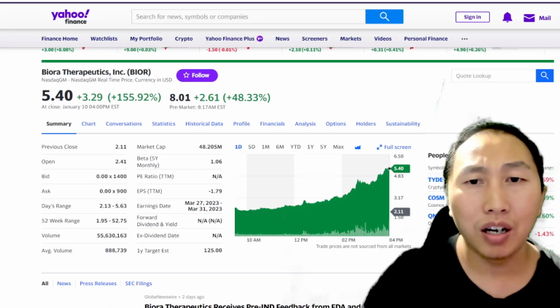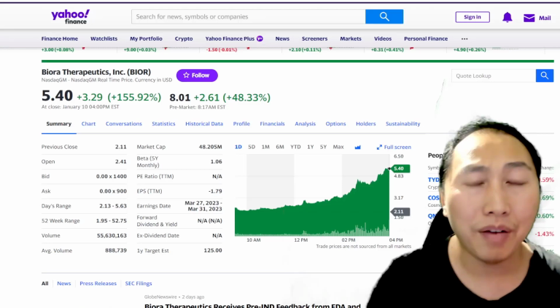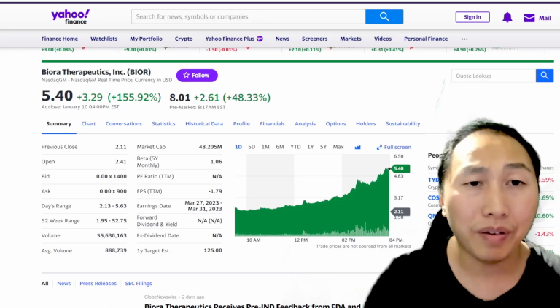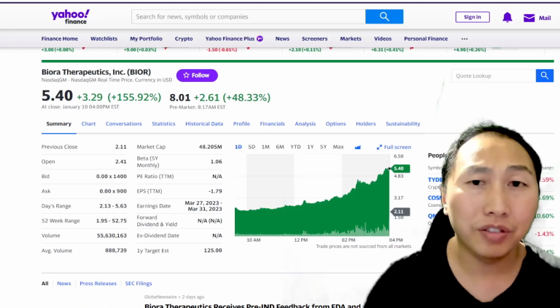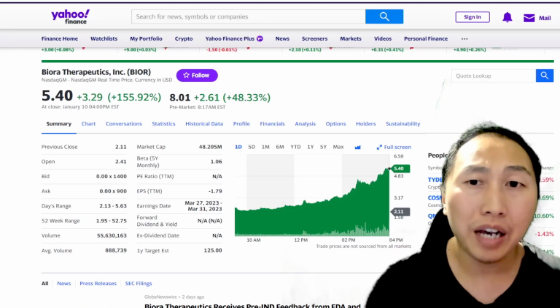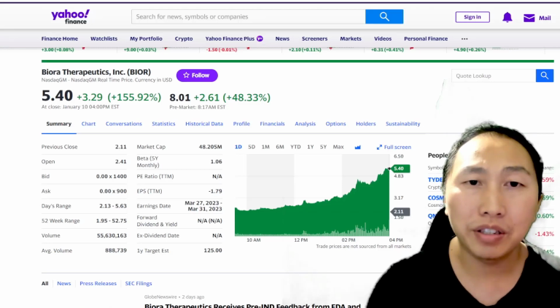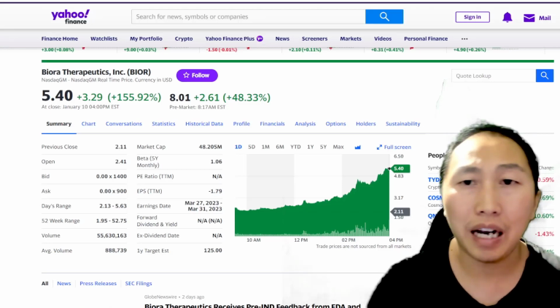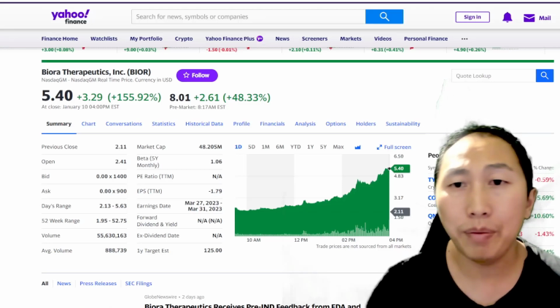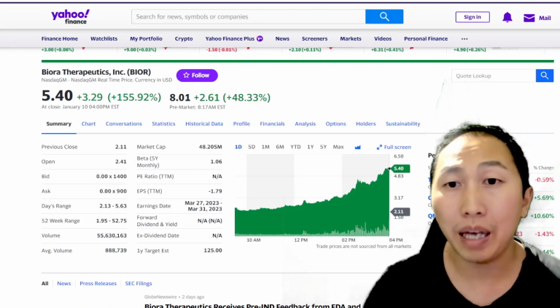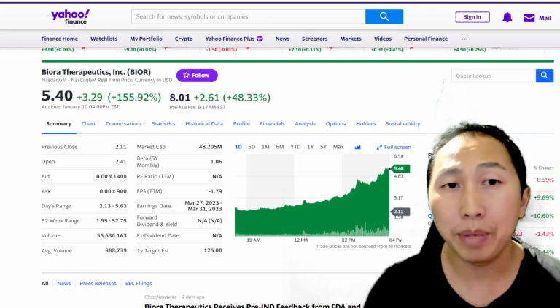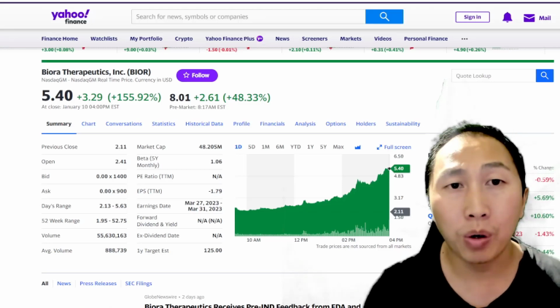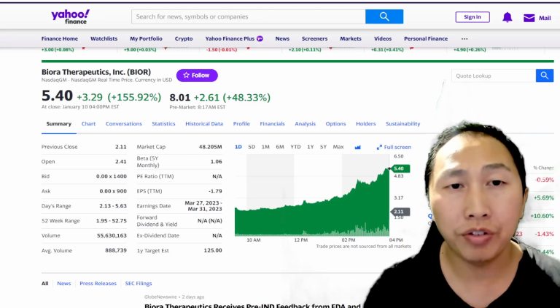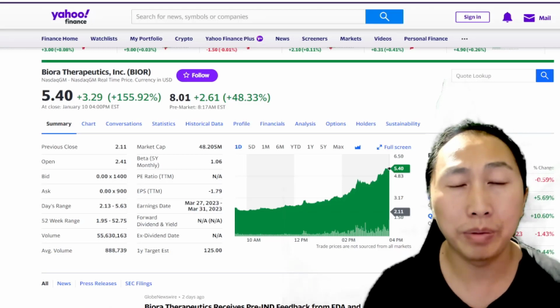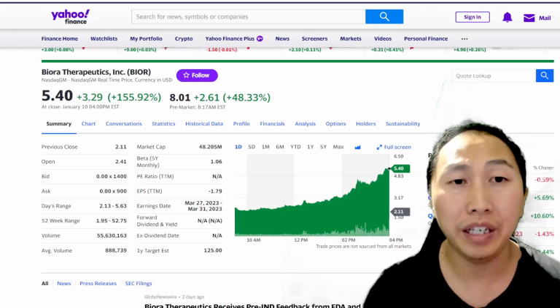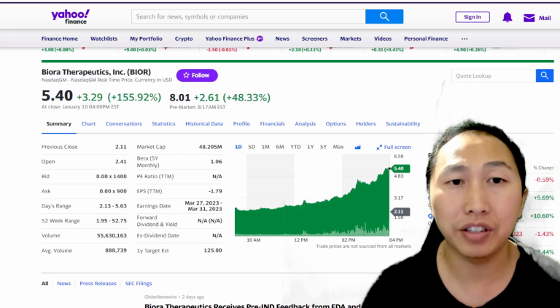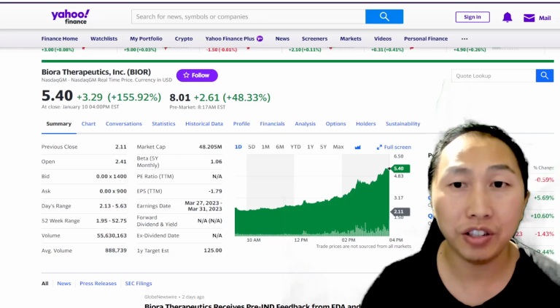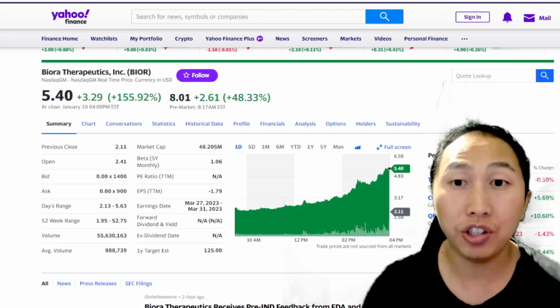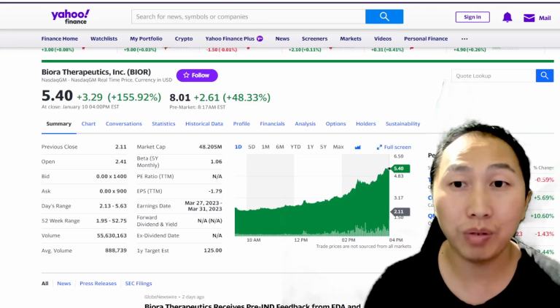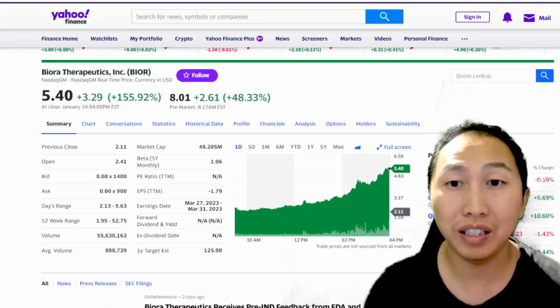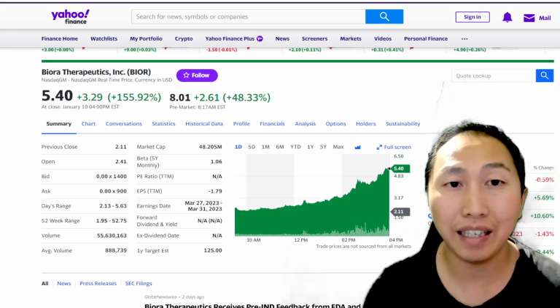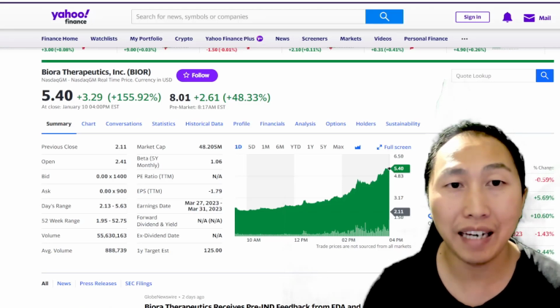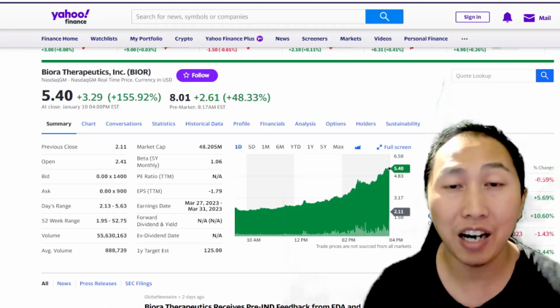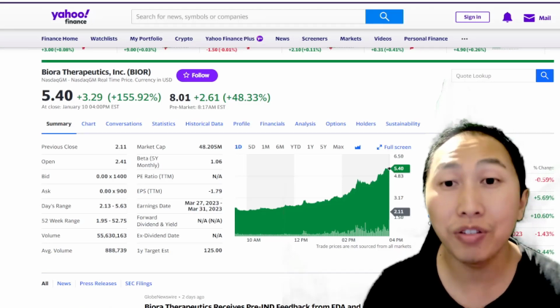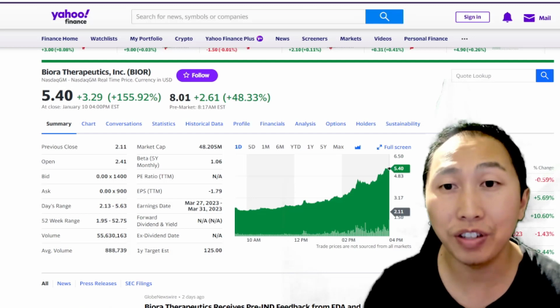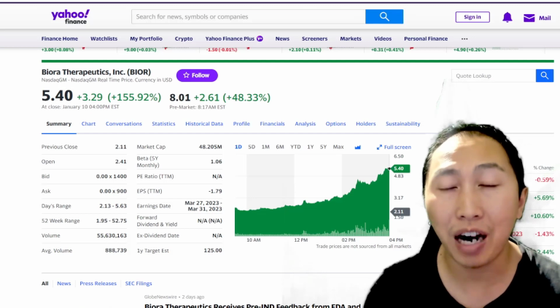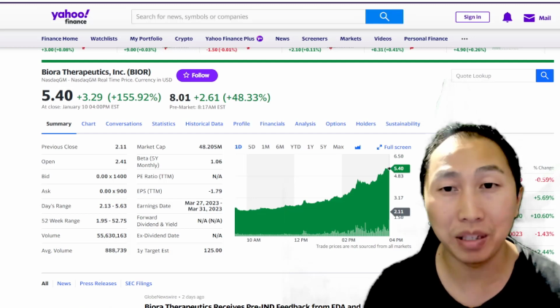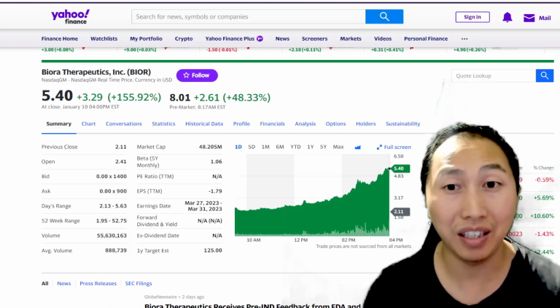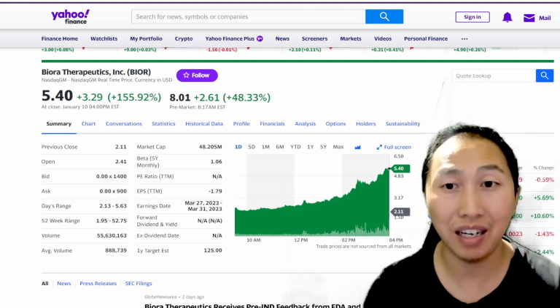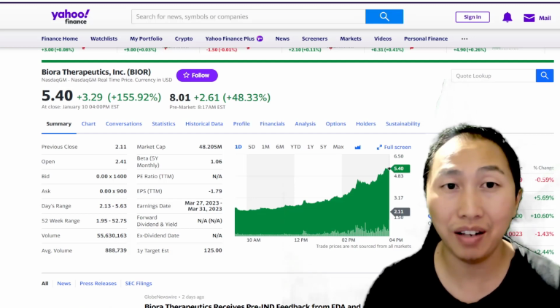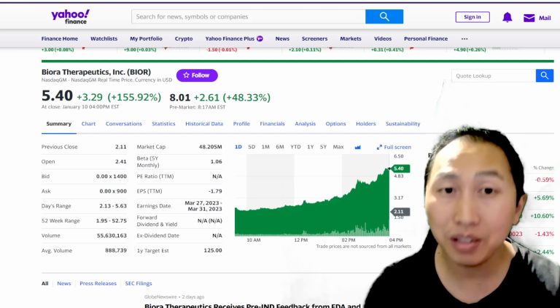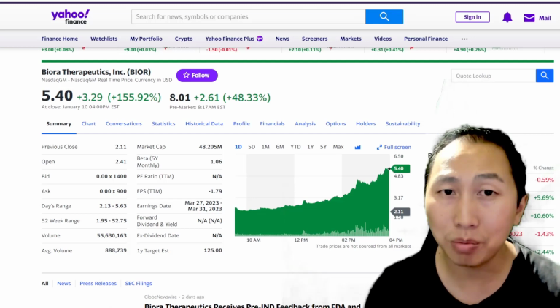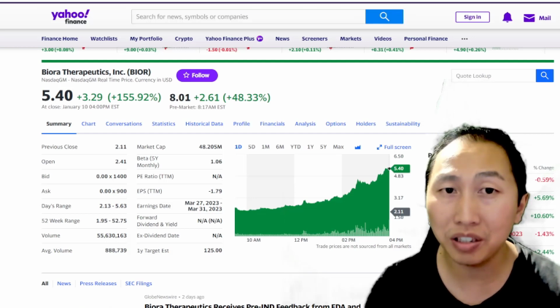Hi everyone, Markets of Values today. We're looking at Biora Therapeutics. This stock recently gained 155% — that is impressive.